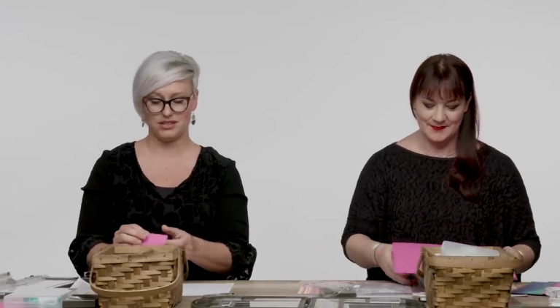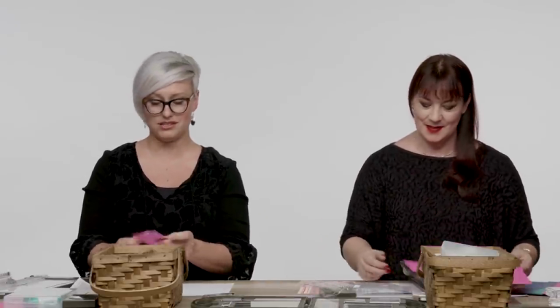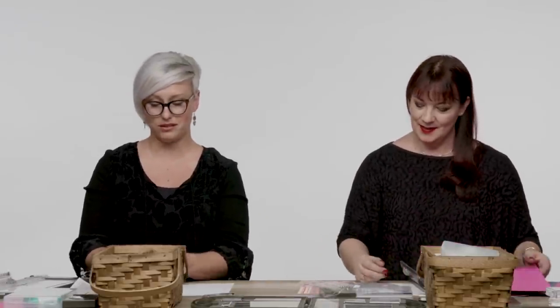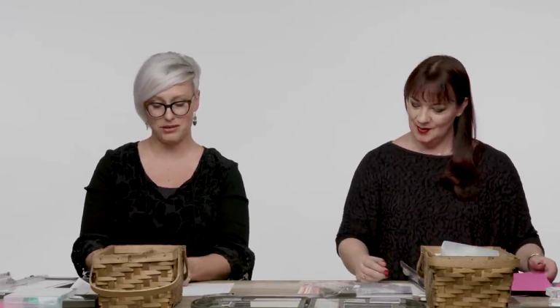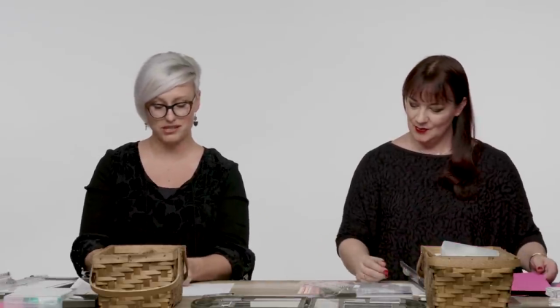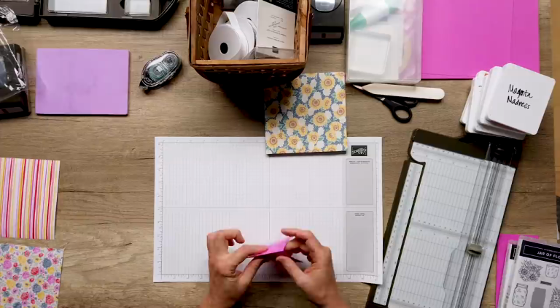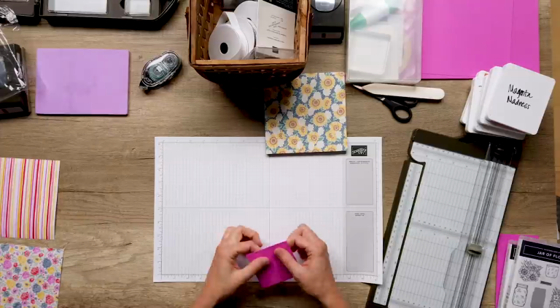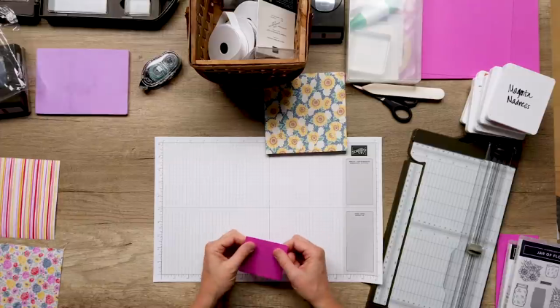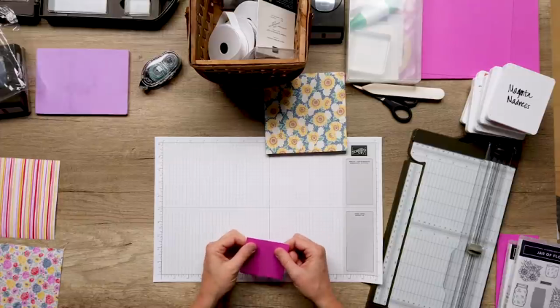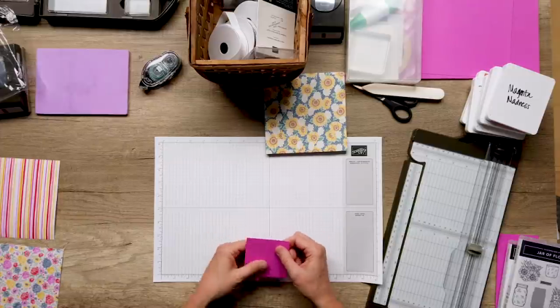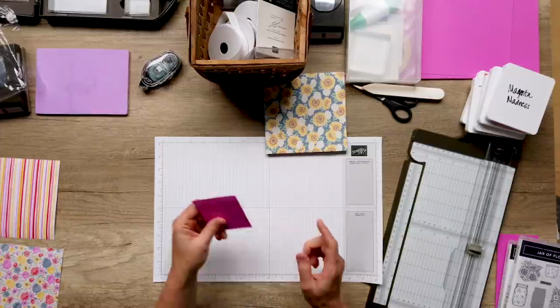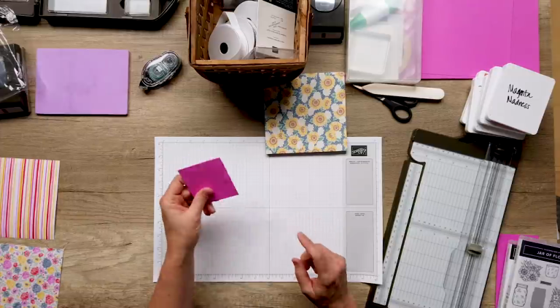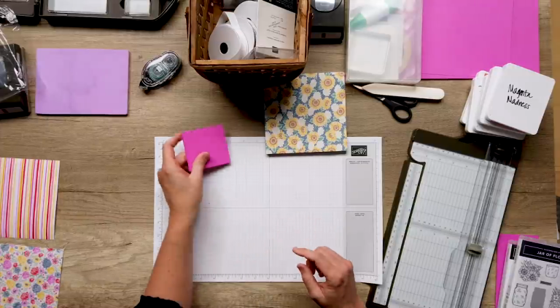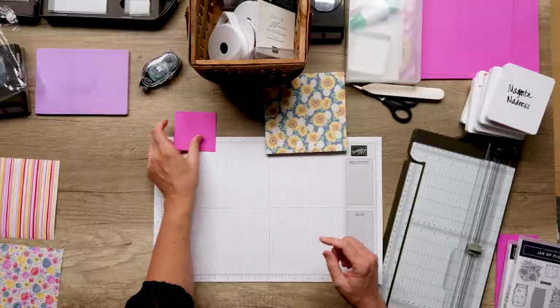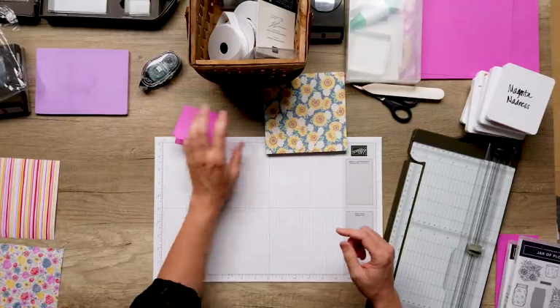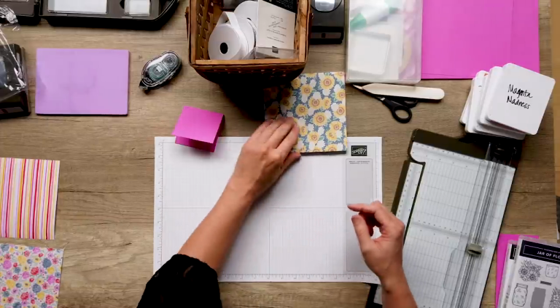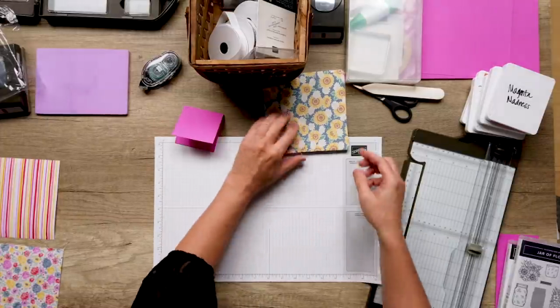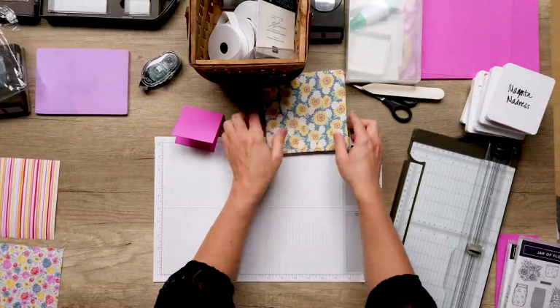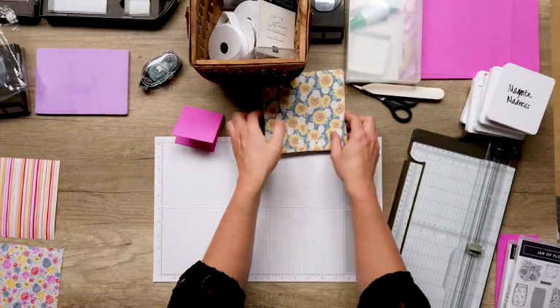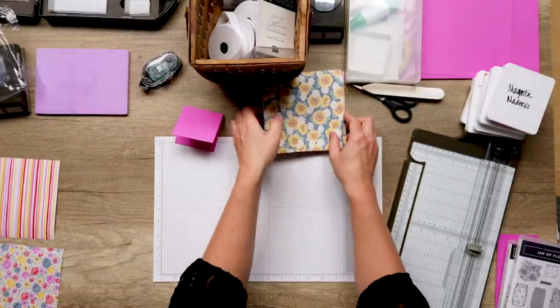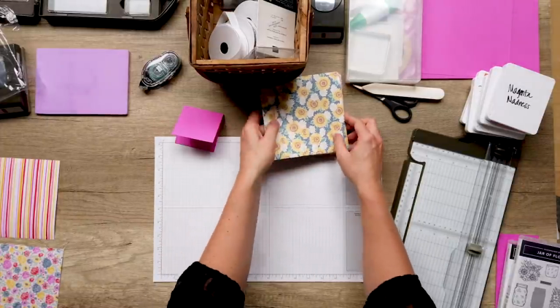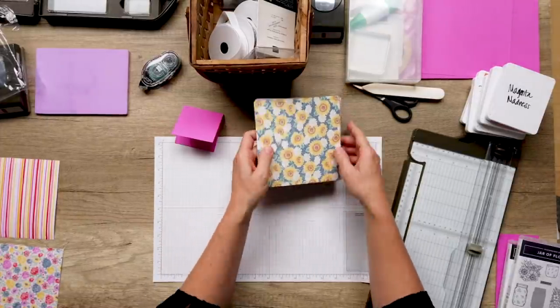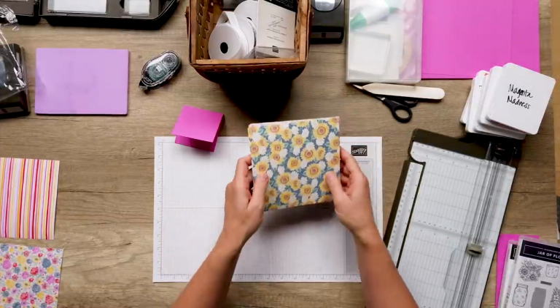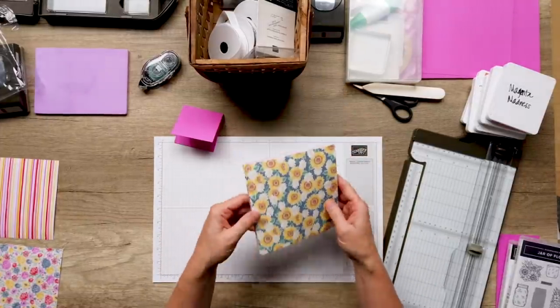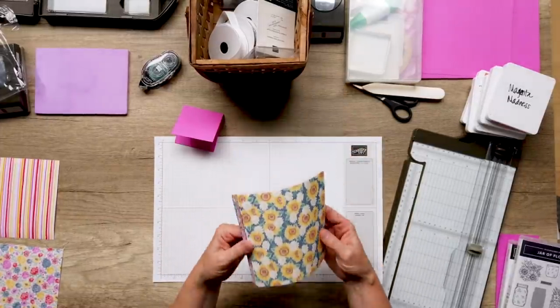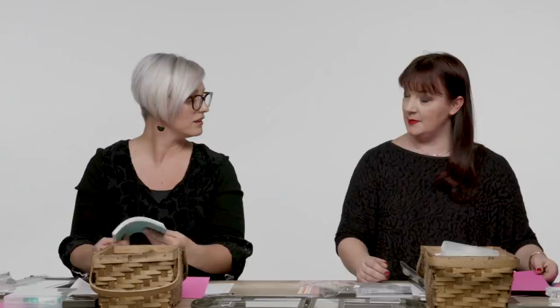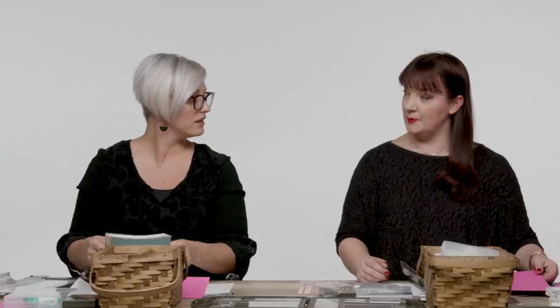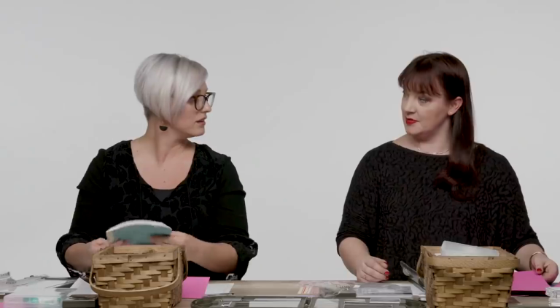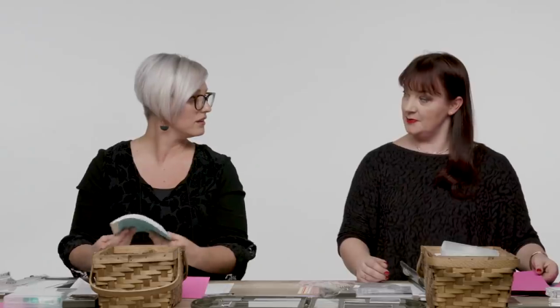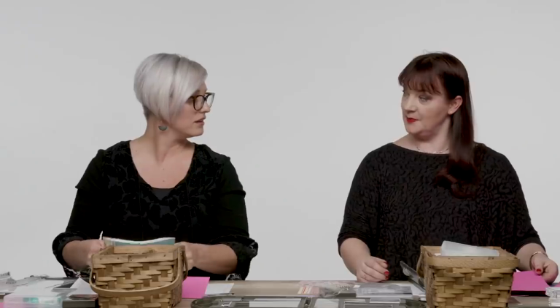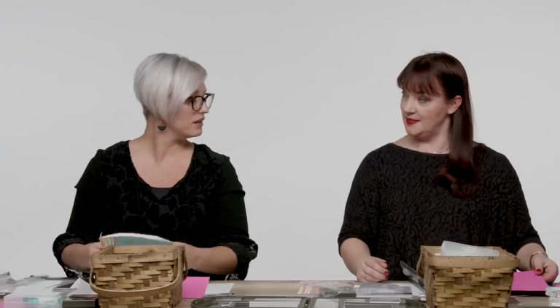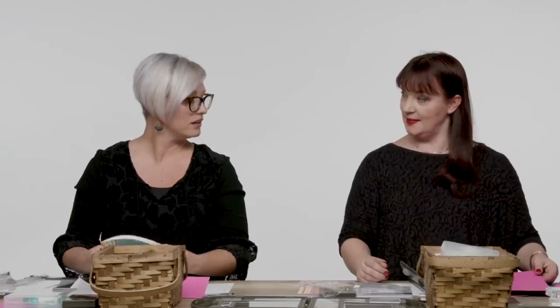This is a three by six — fold it in half. So I'm going to do a few of those. Would it help if I made the box to complement it then?